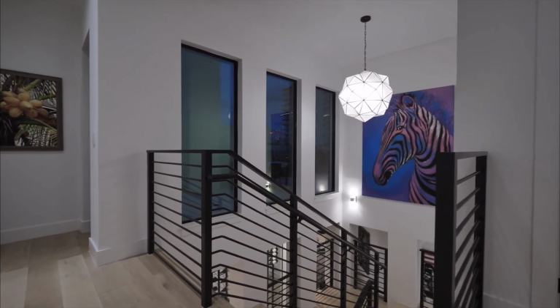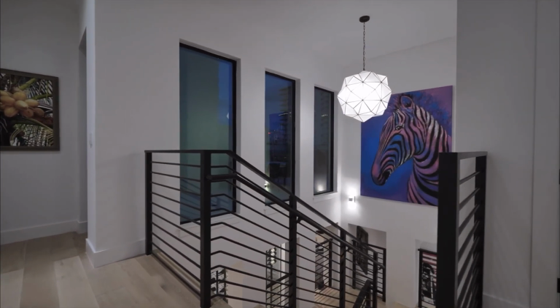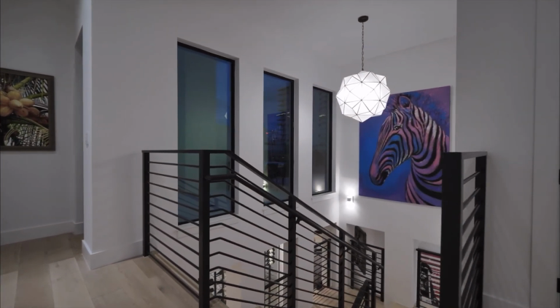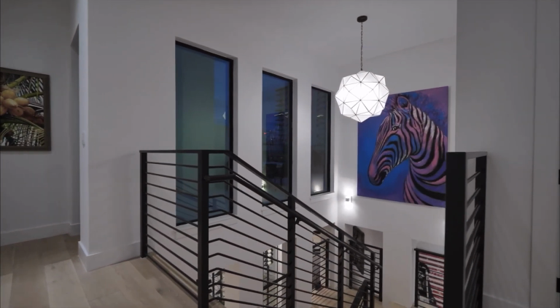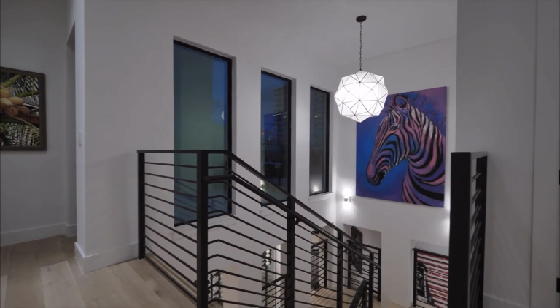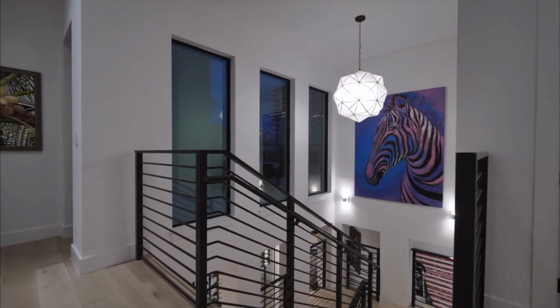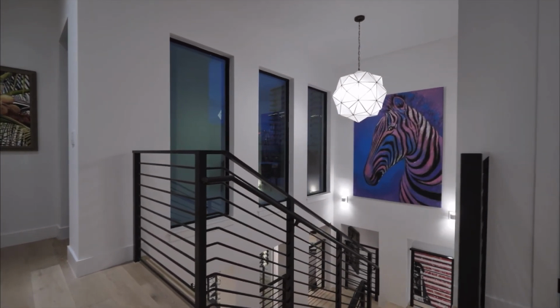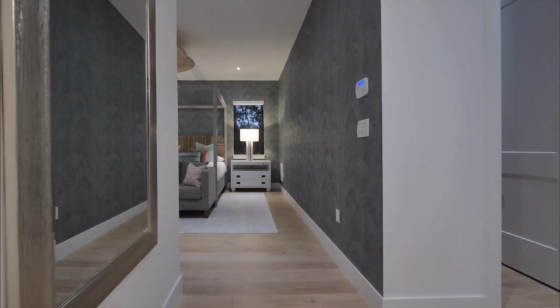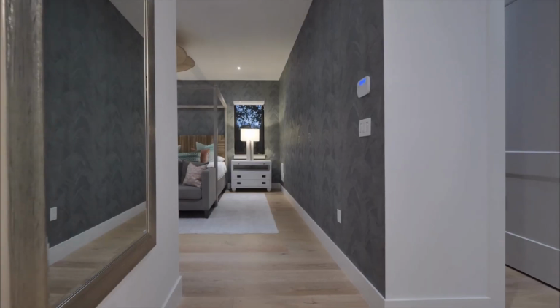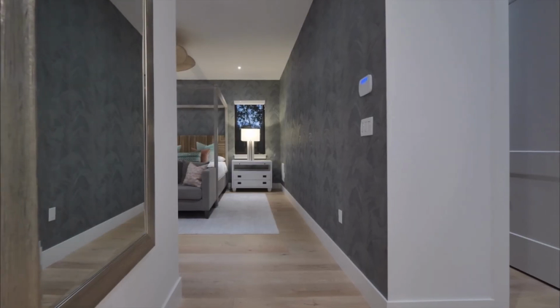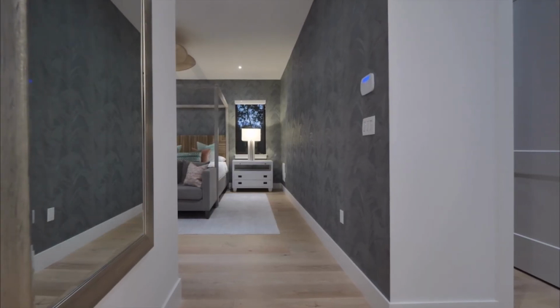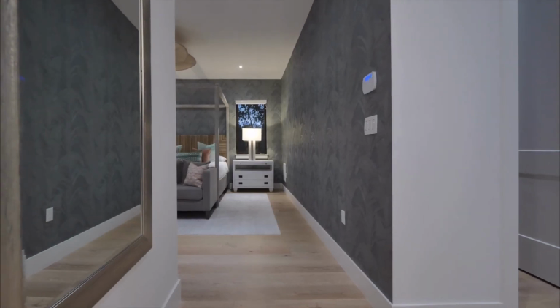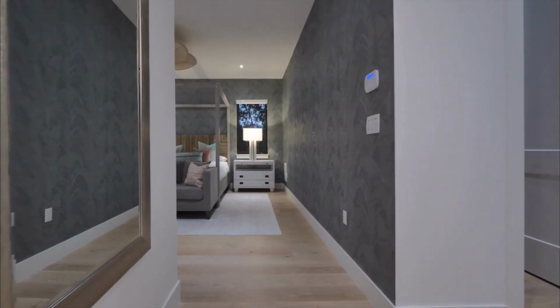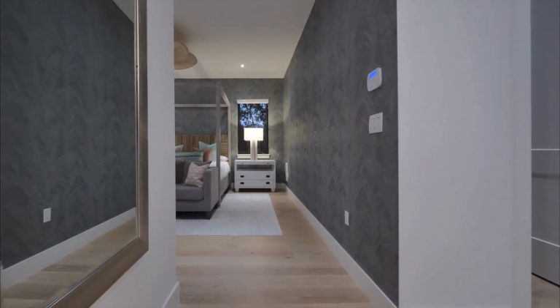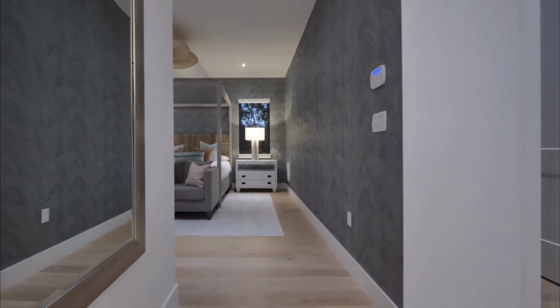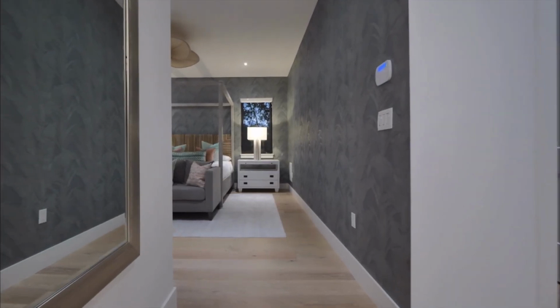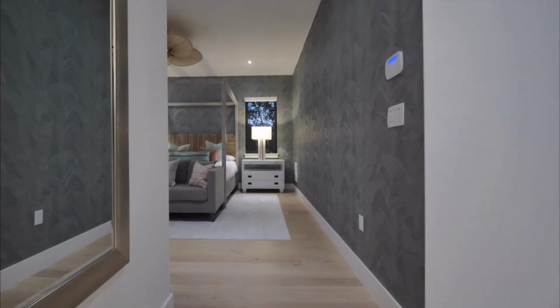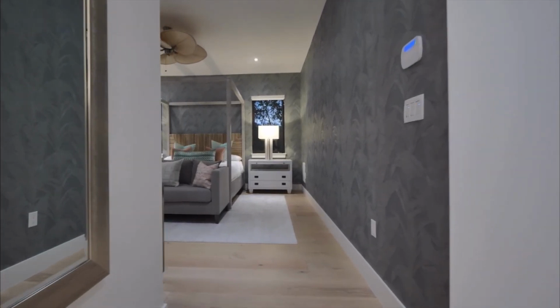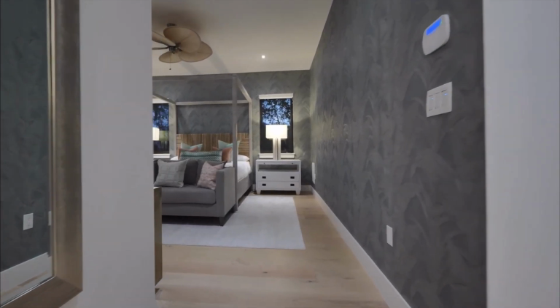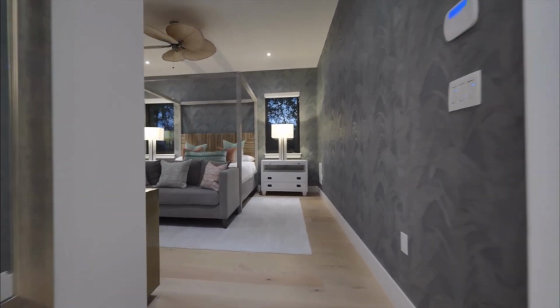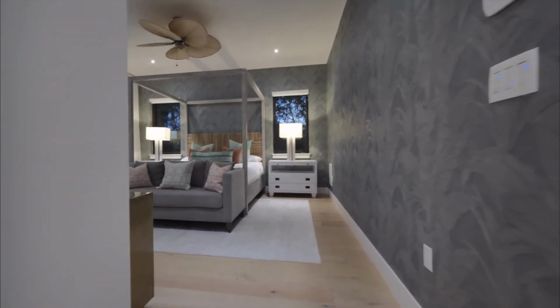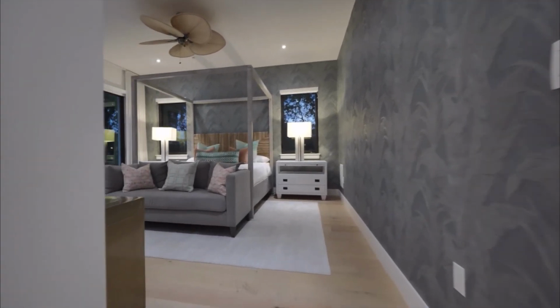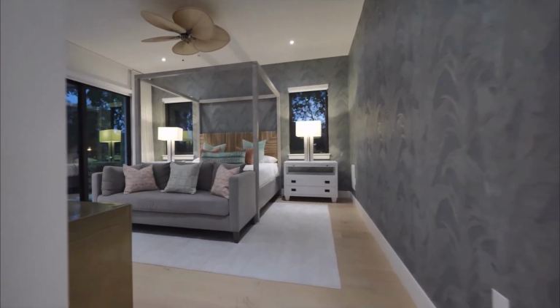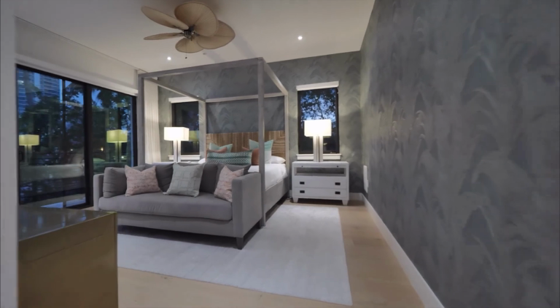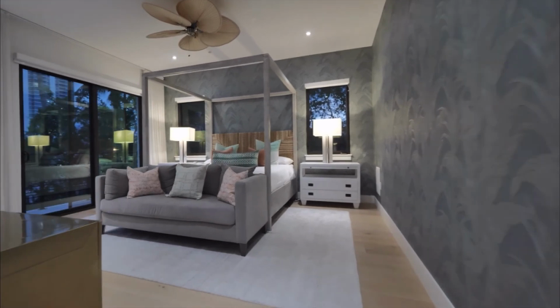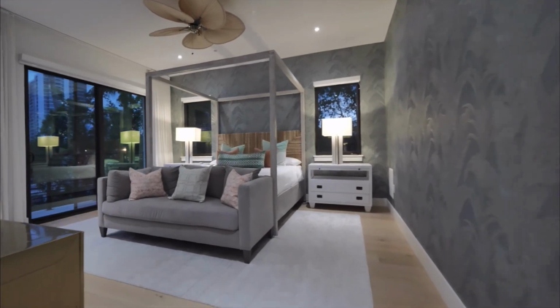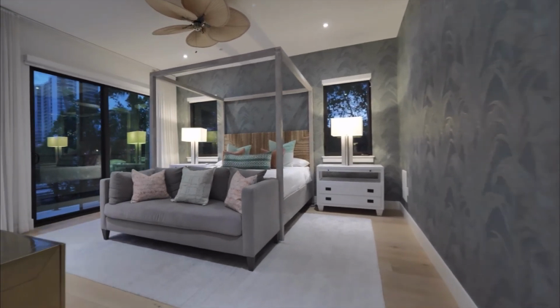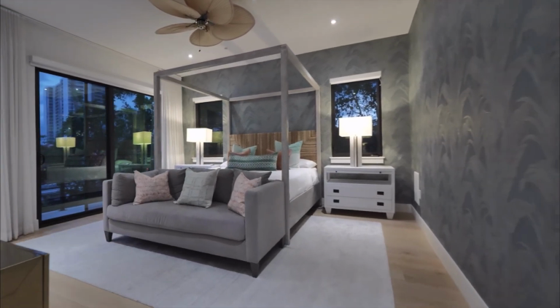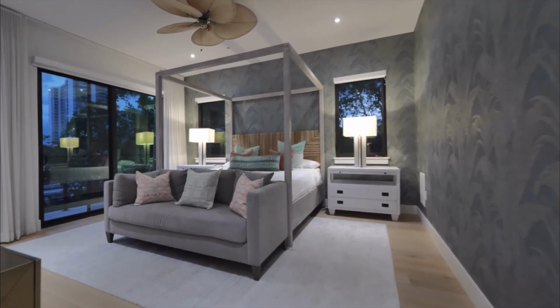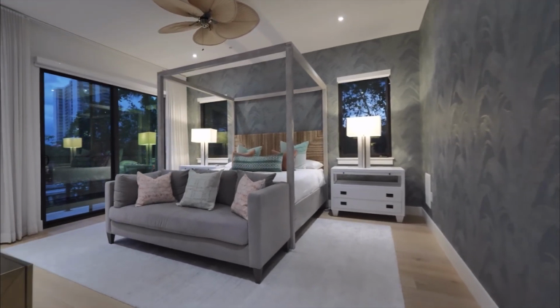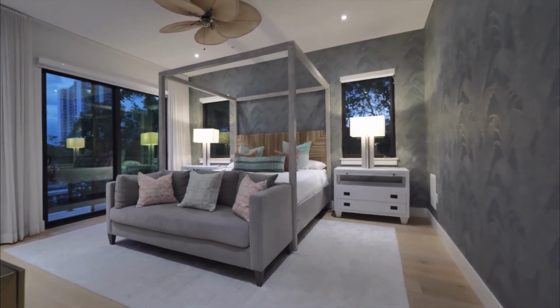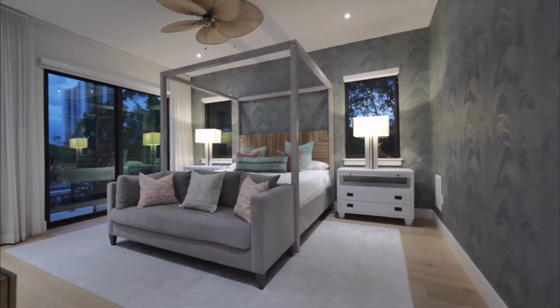Not to mention that this is a smart home with a Control 4 complete system.